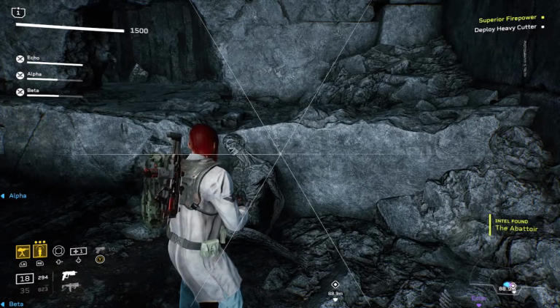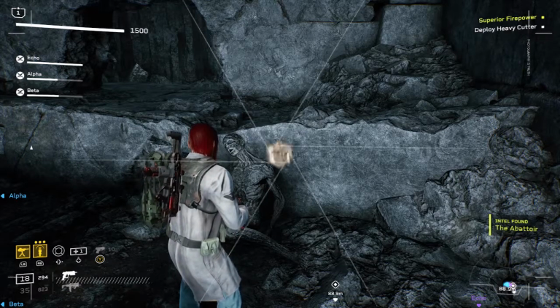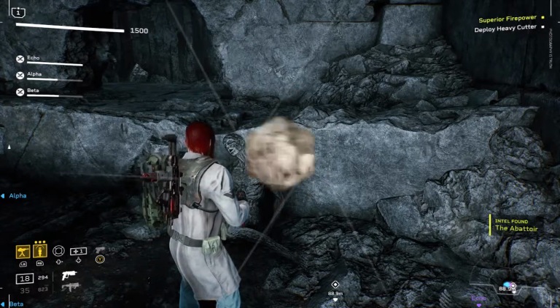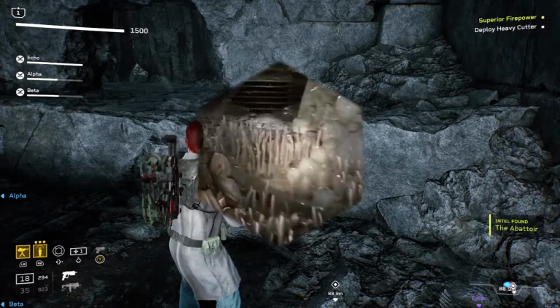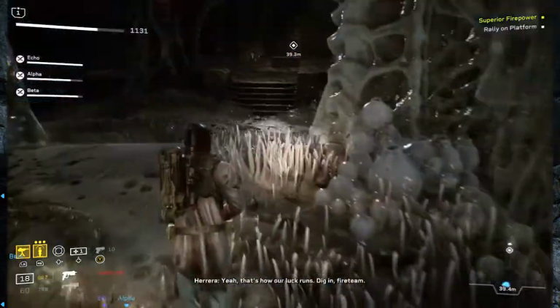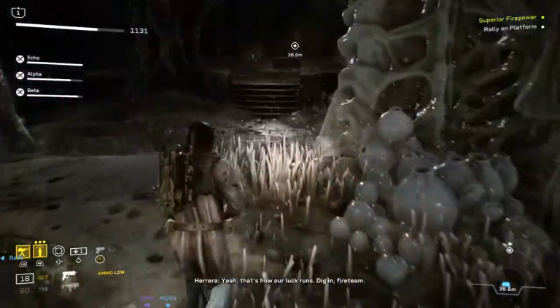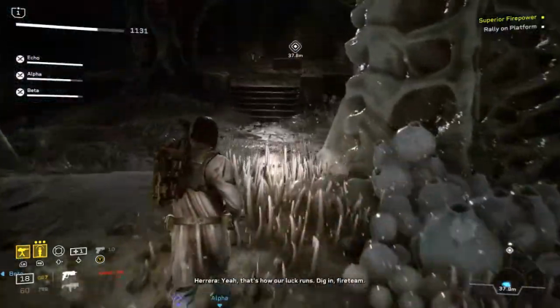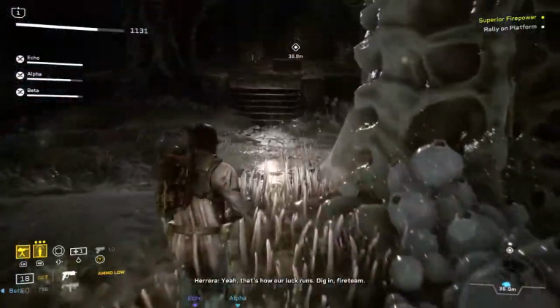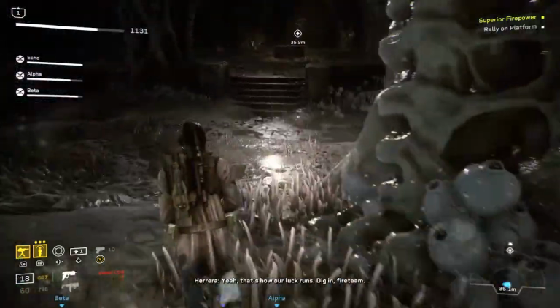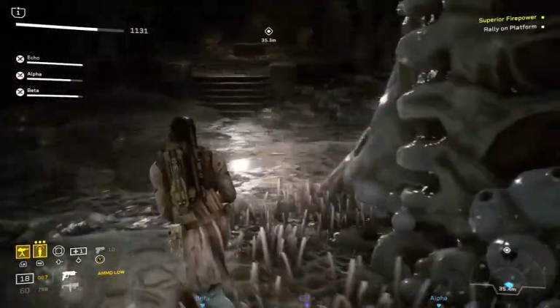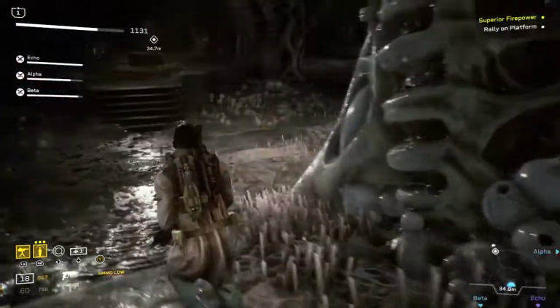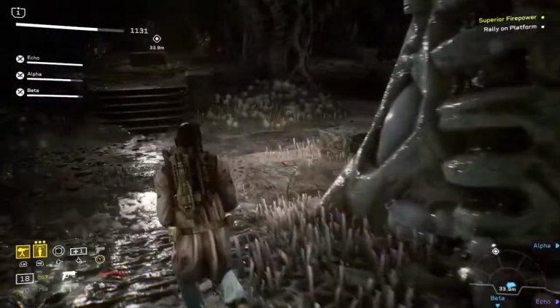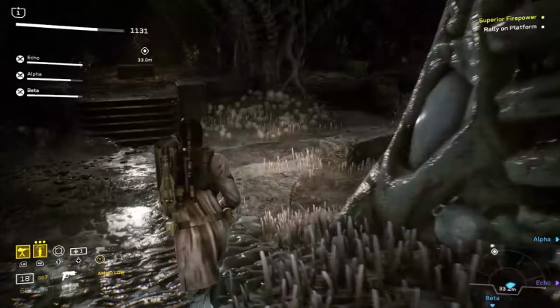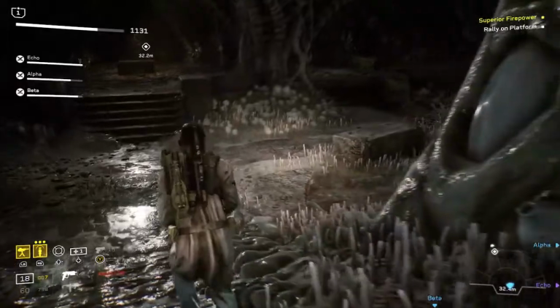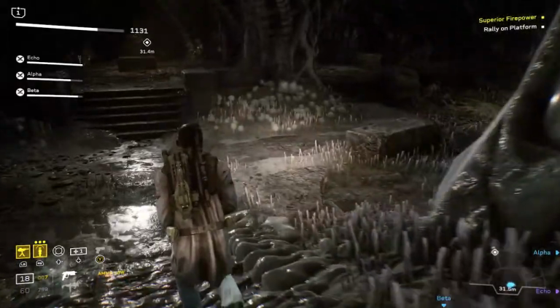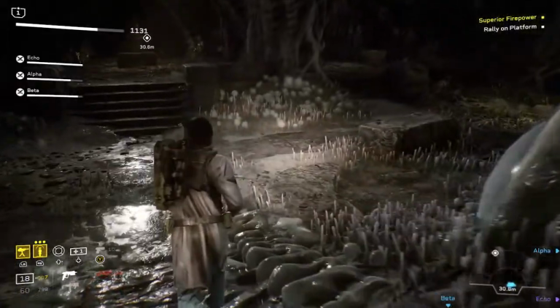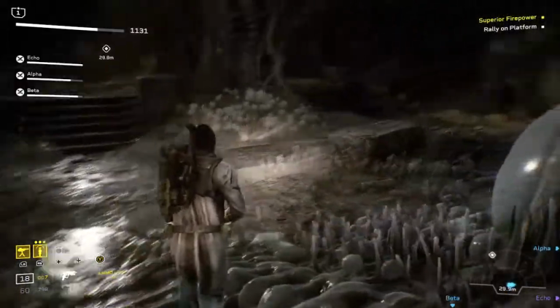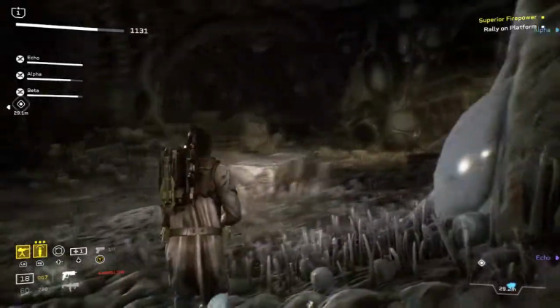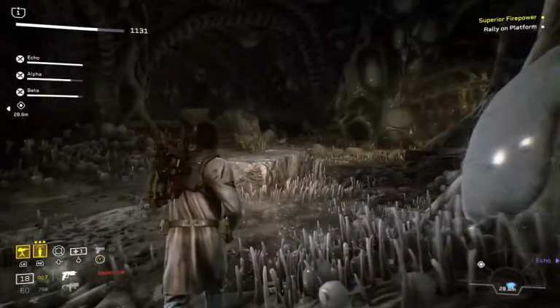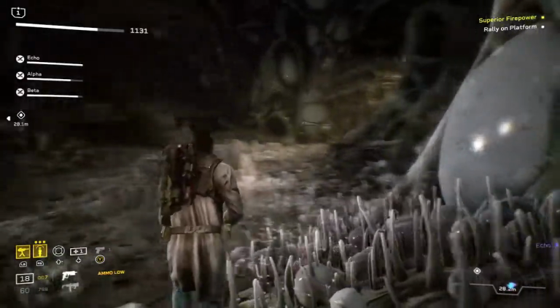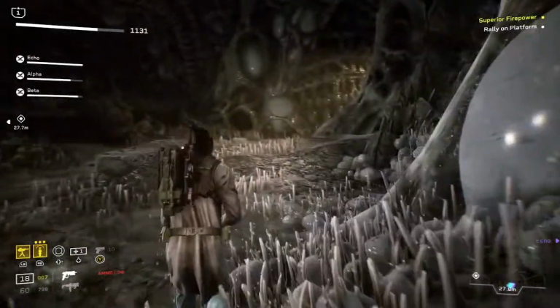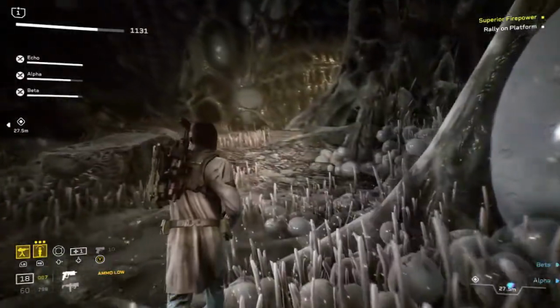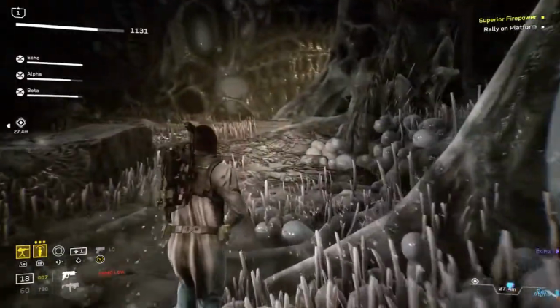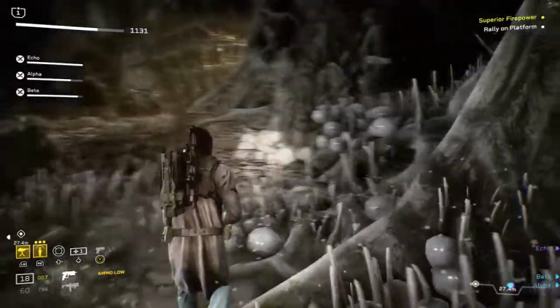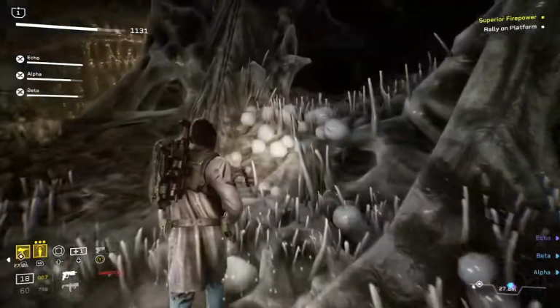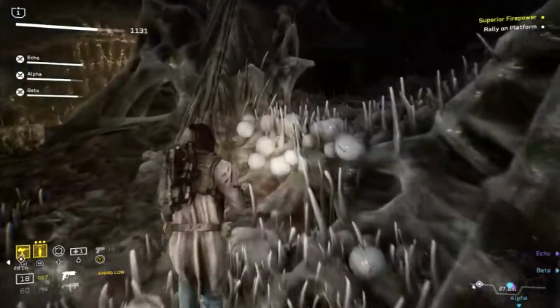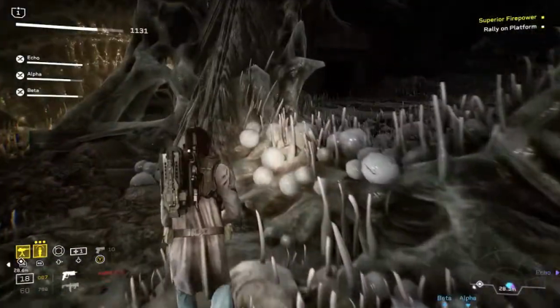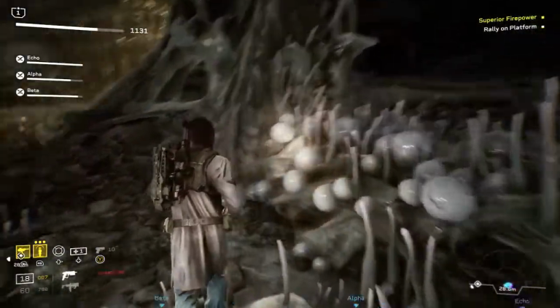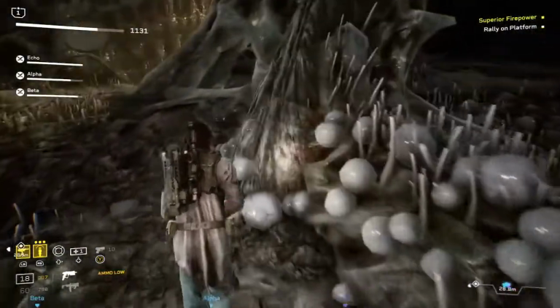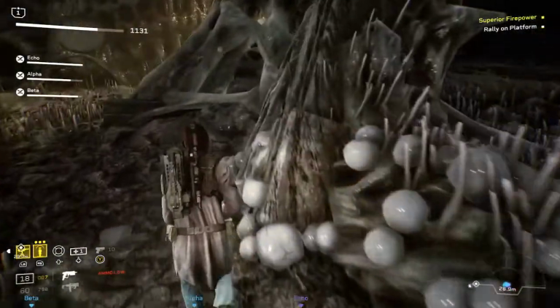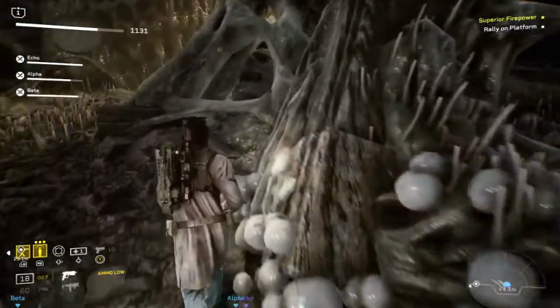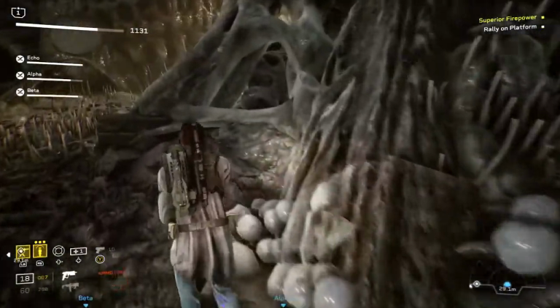The sixth collectible can be found when you descend down the pathogen alien hive. Before you deploy the signal repeater, it's on the right hand side.